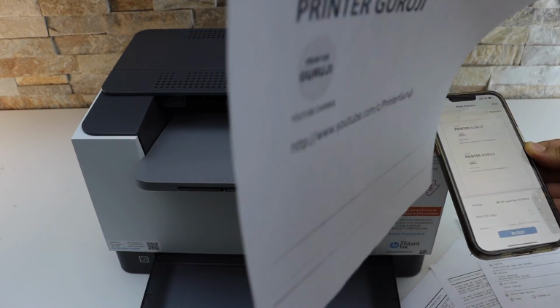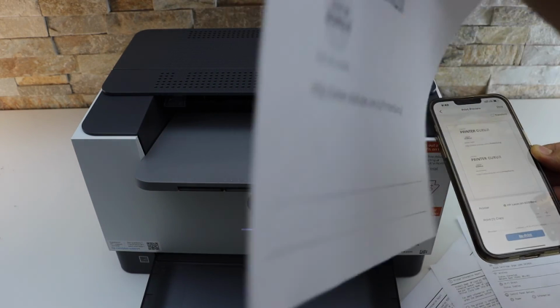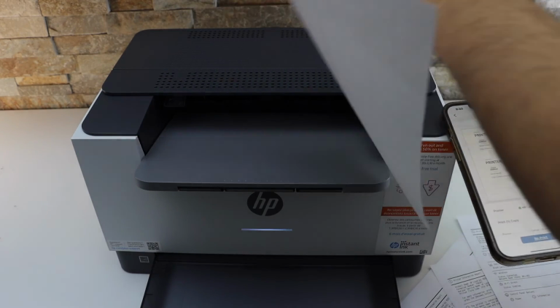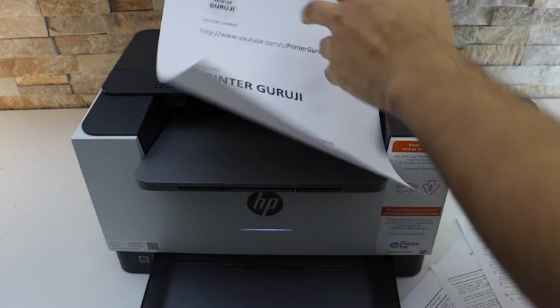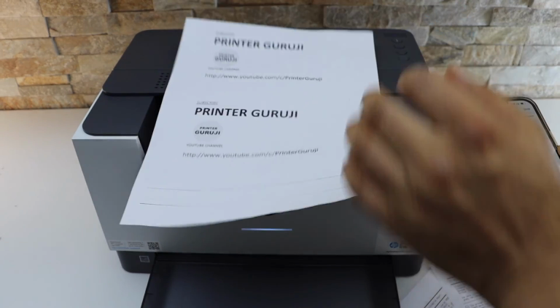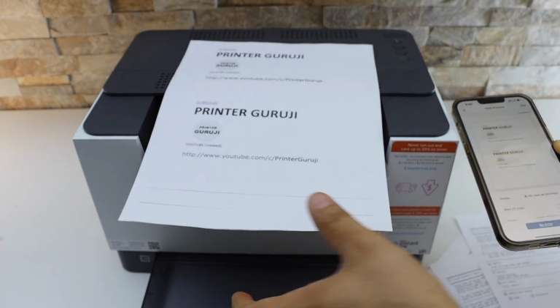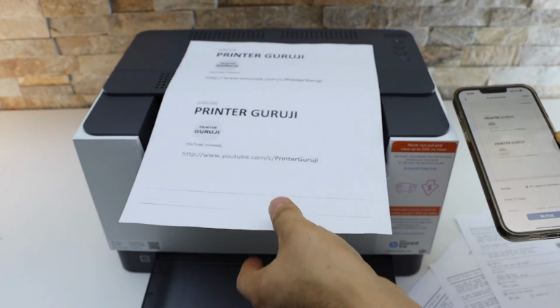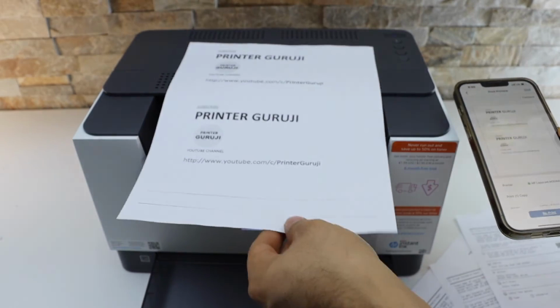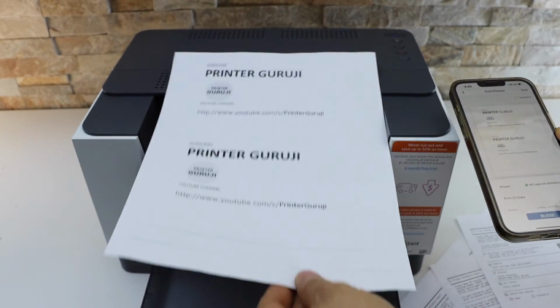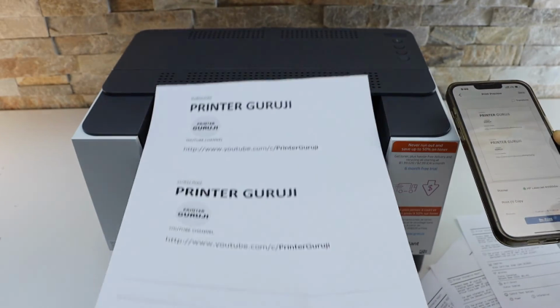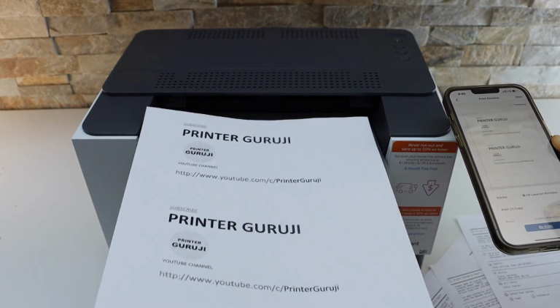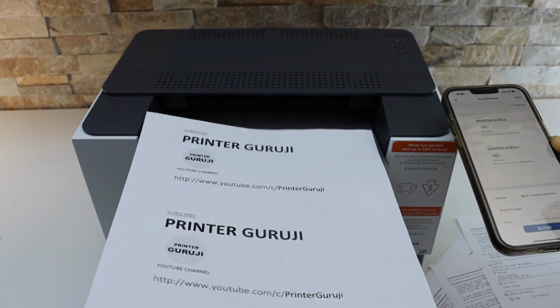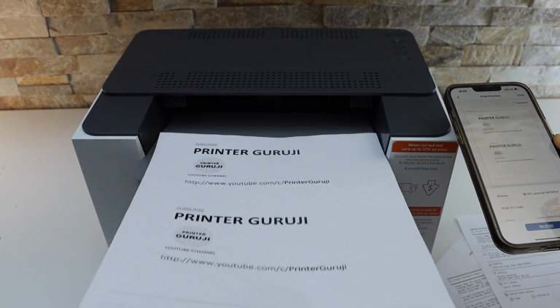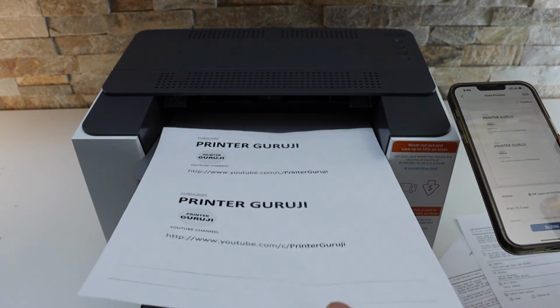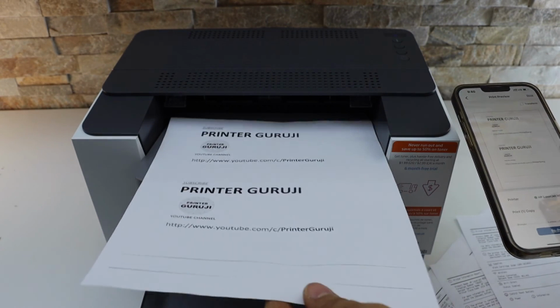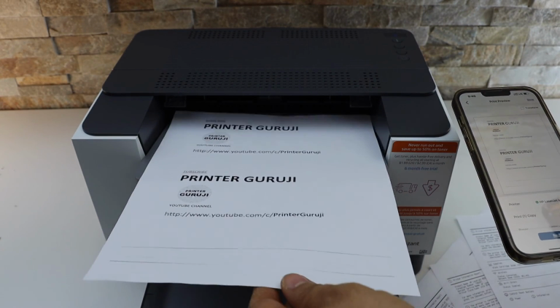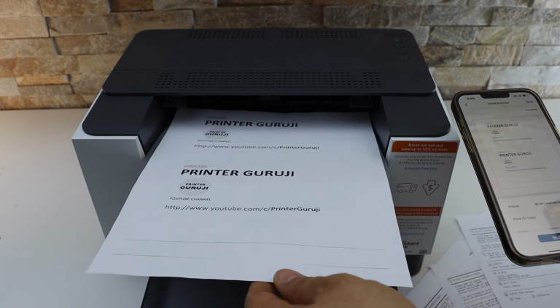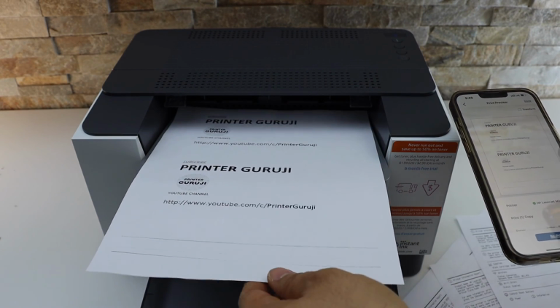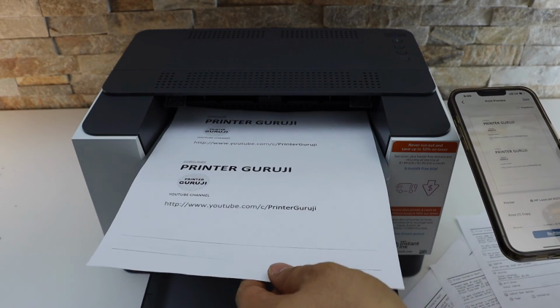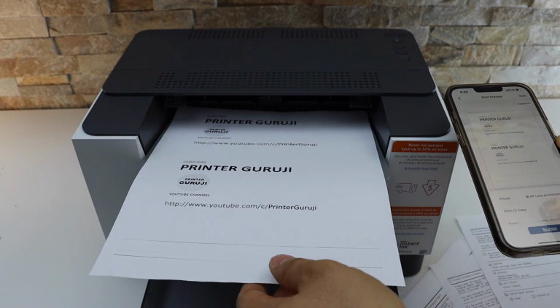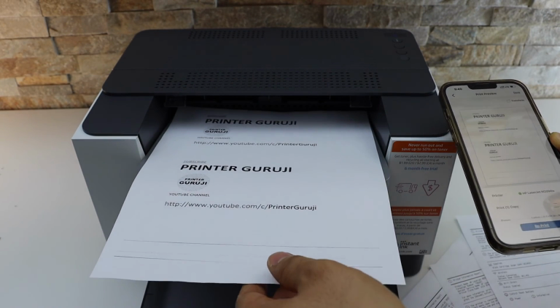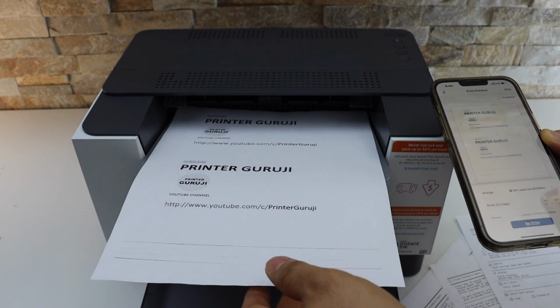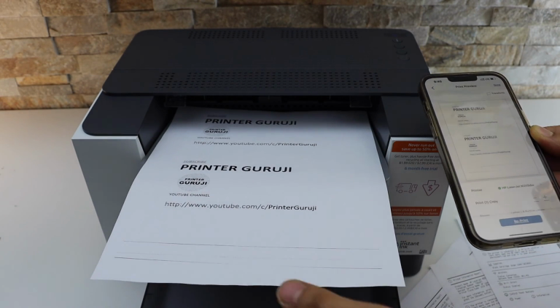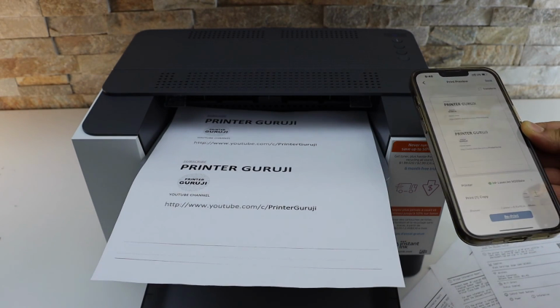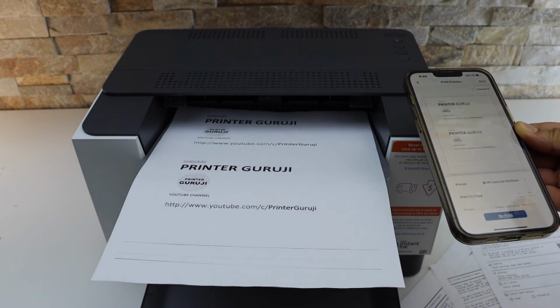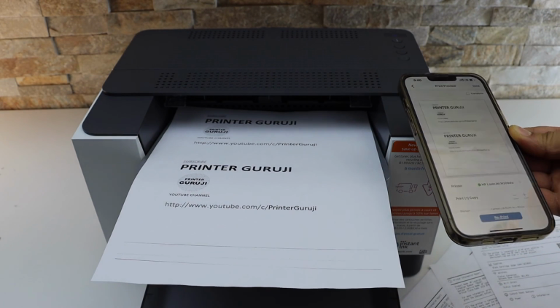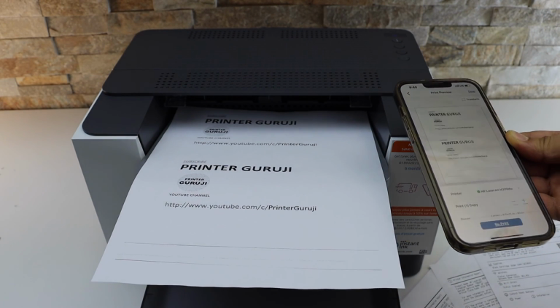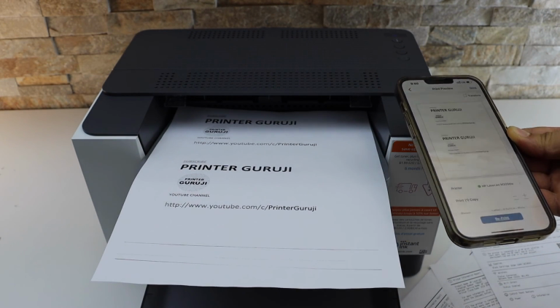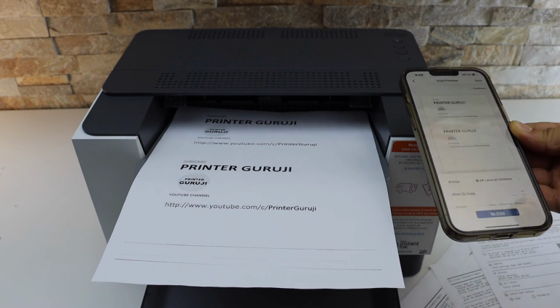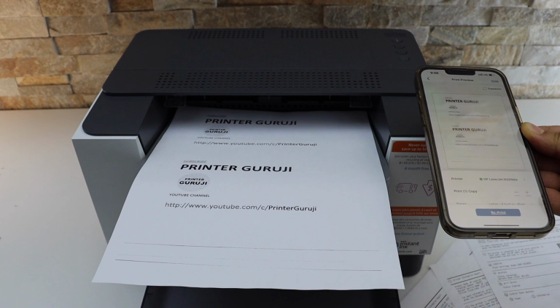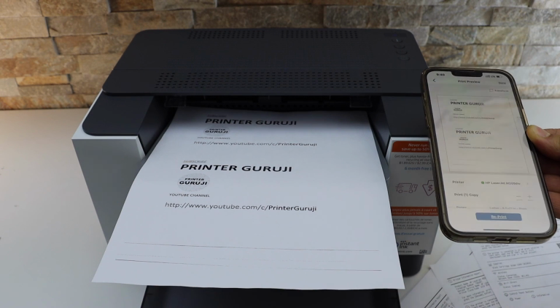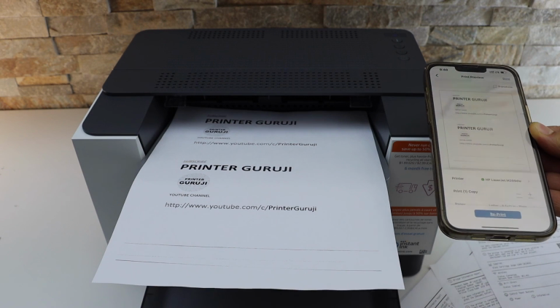So this is how we can do the Wi-Fi Direct setup and print. Thanks for watching.